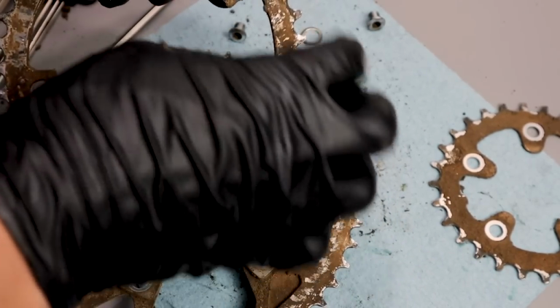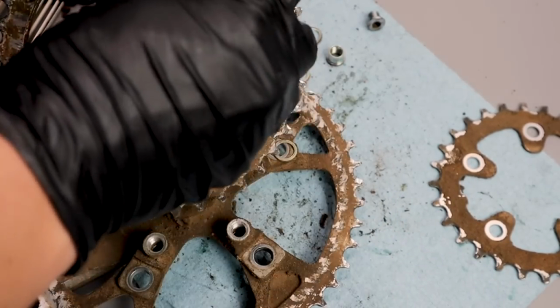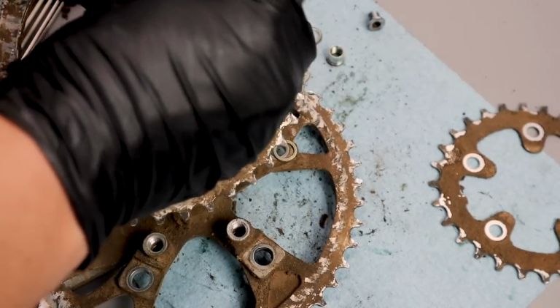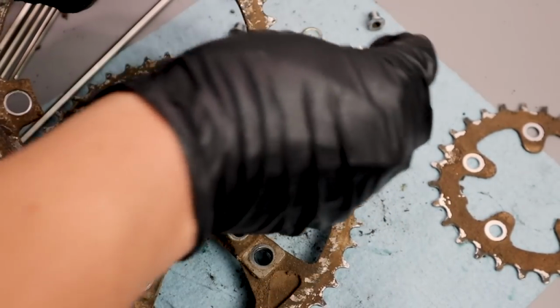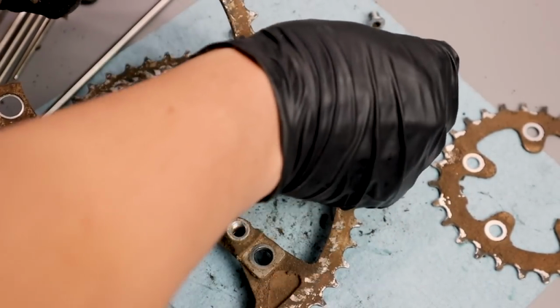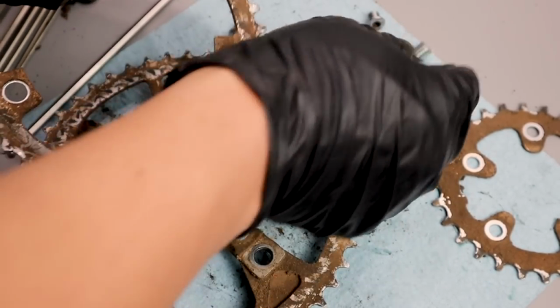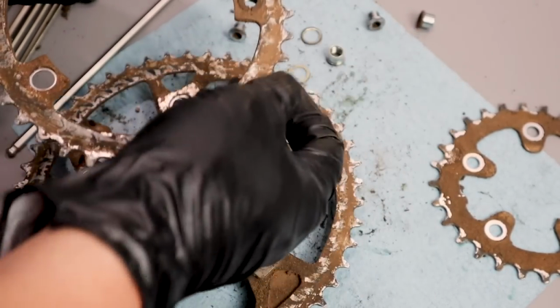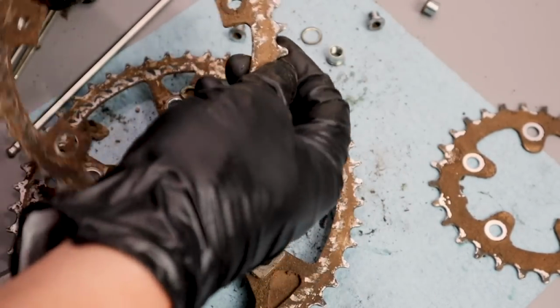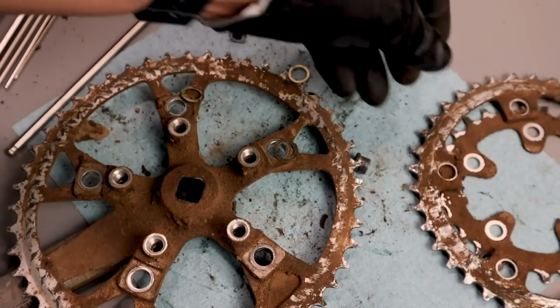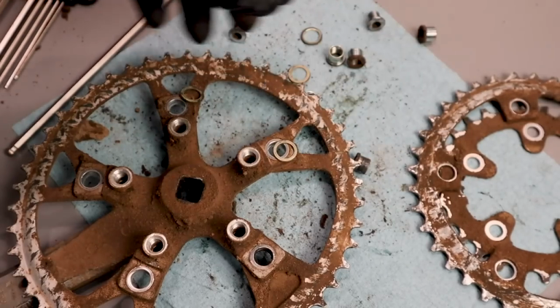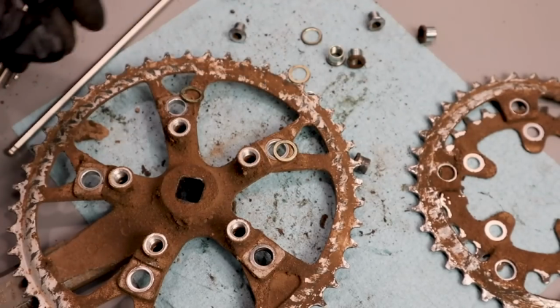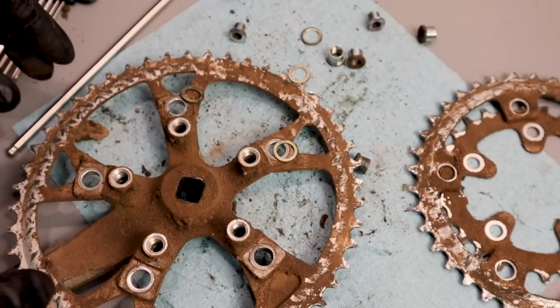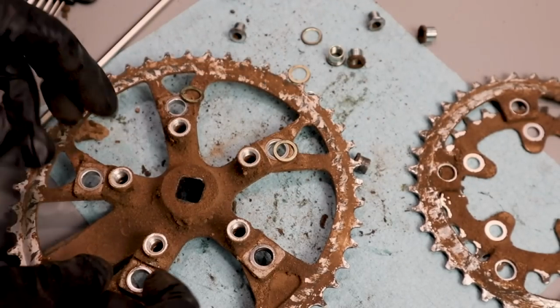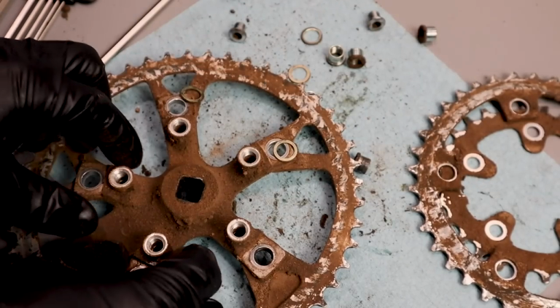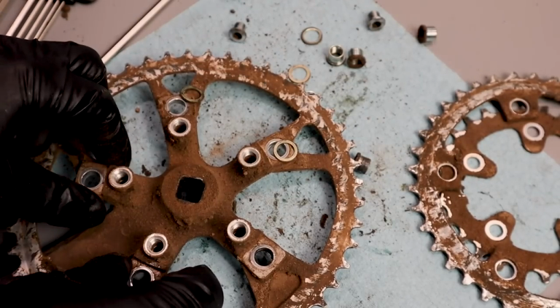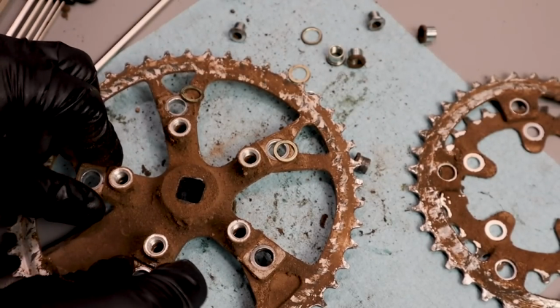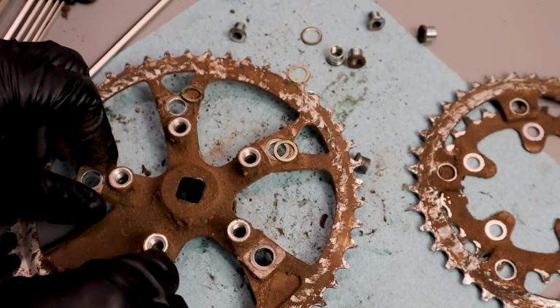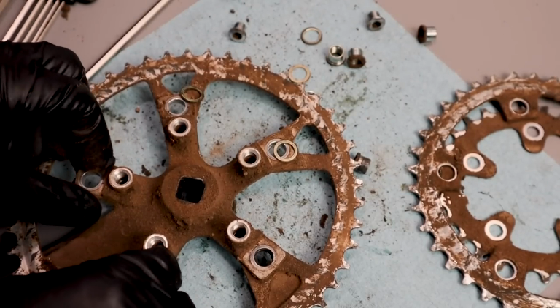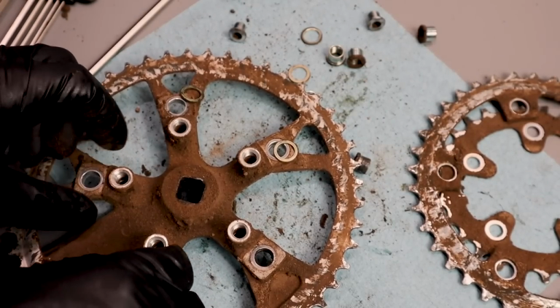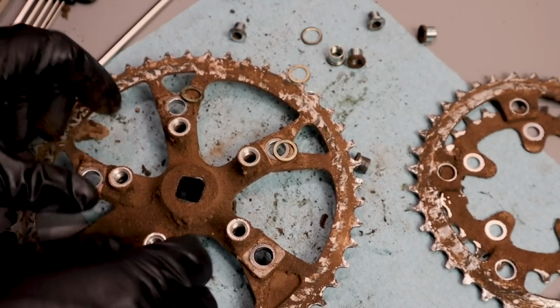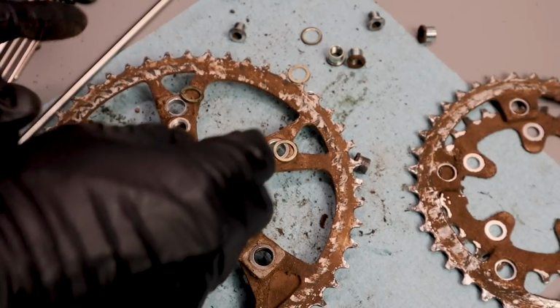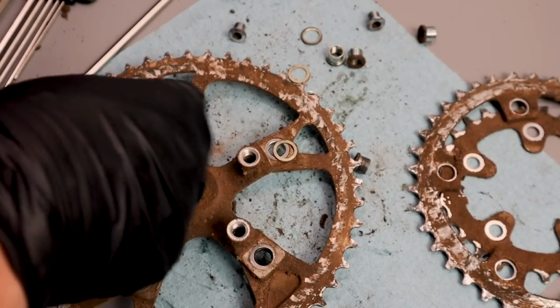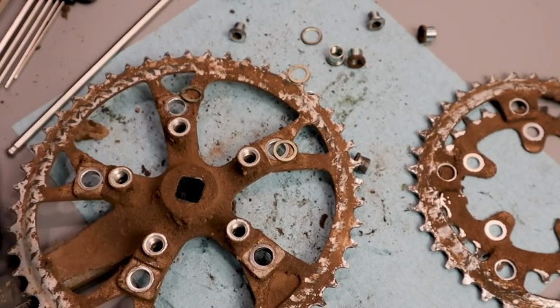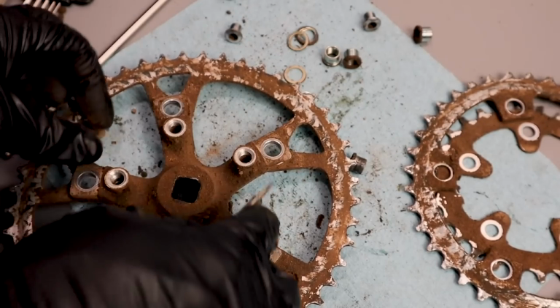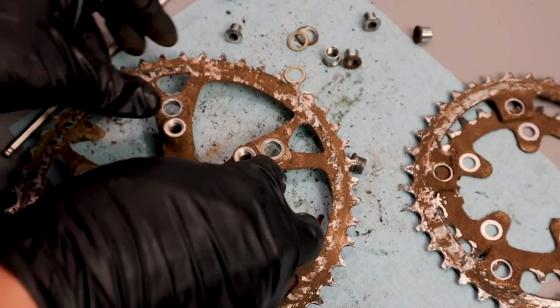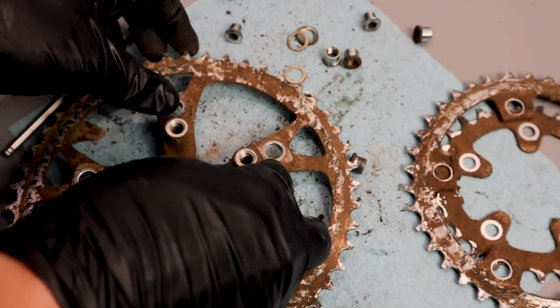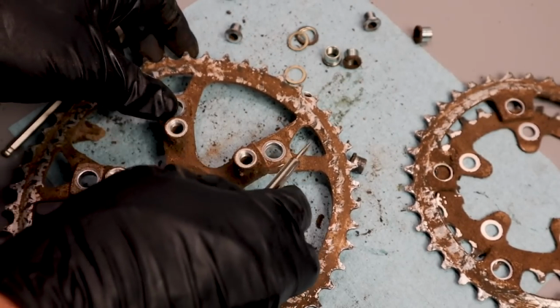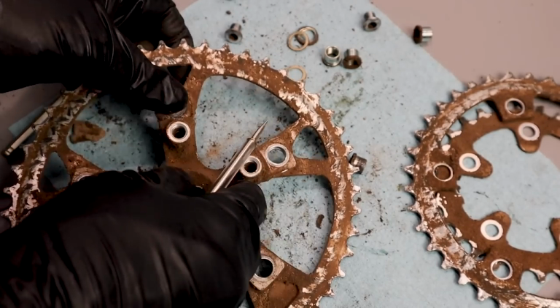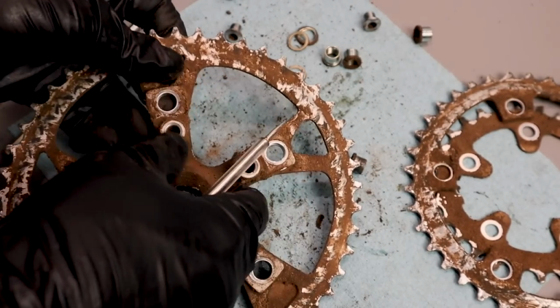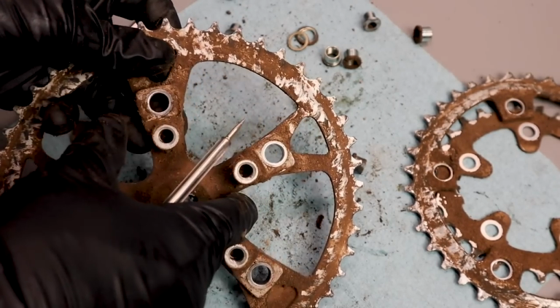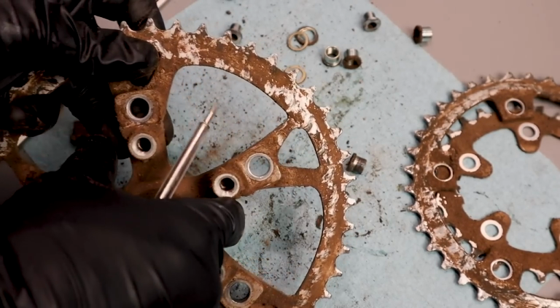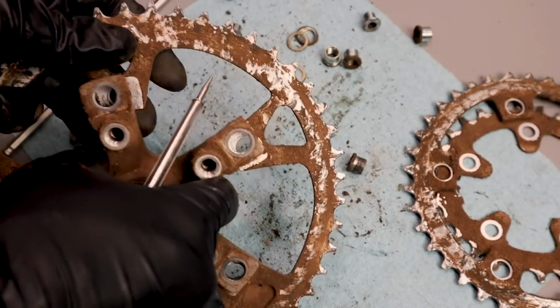The nice thing about these old Biopace cranks is that they're high enough quality that the chainrings aren't press fit — they're all screwed together. It made cleanup a lot easier, but man, these were greasy and dirty.